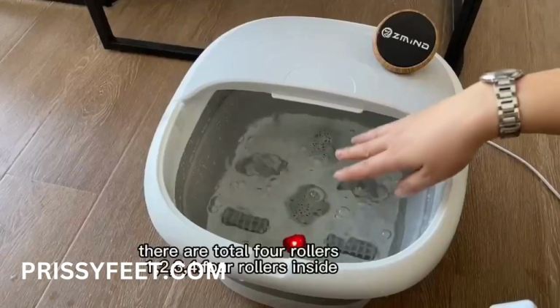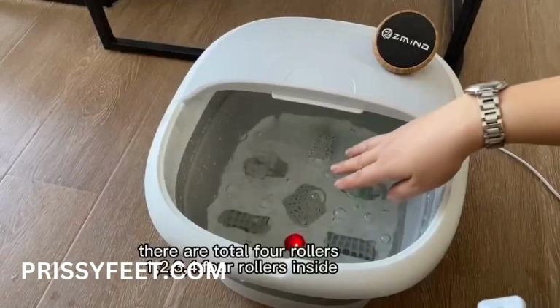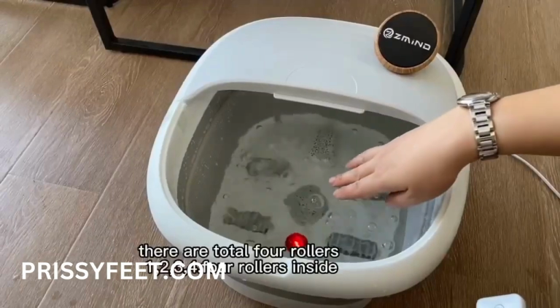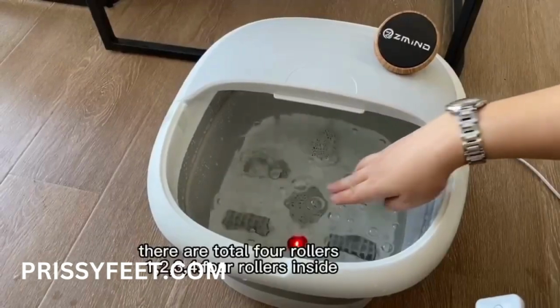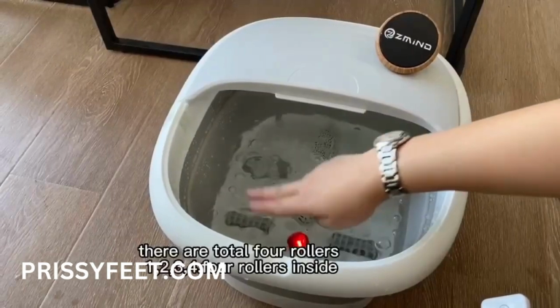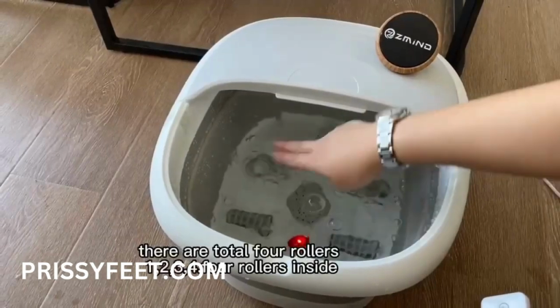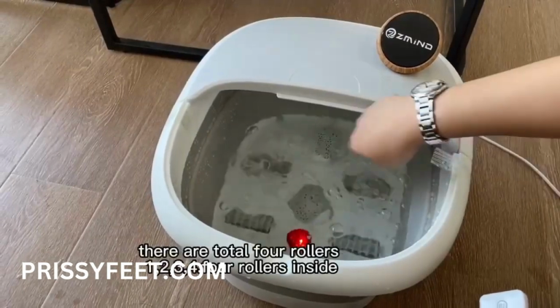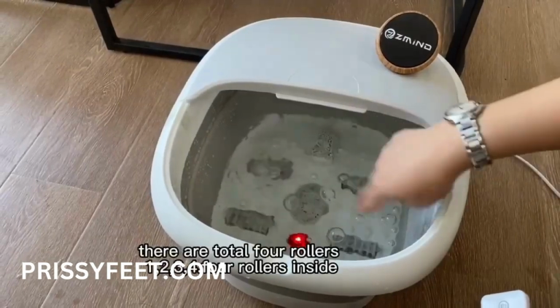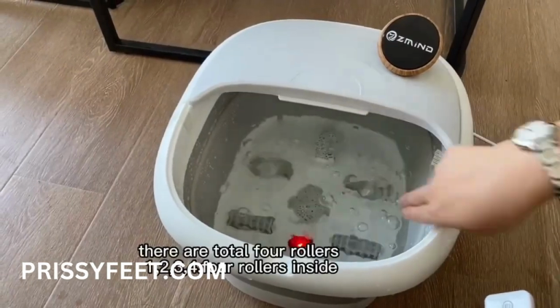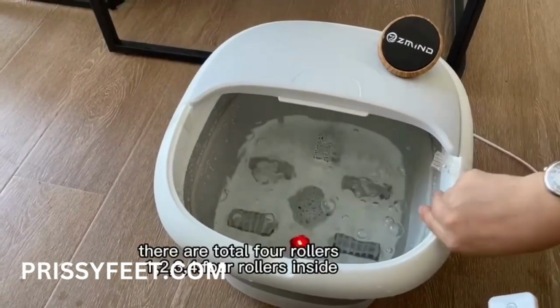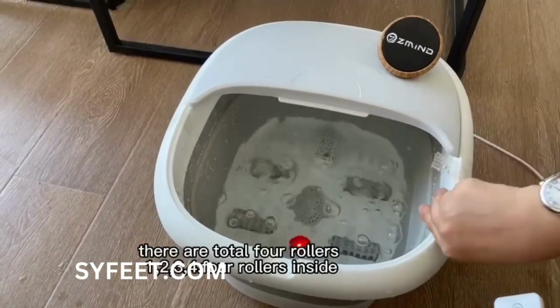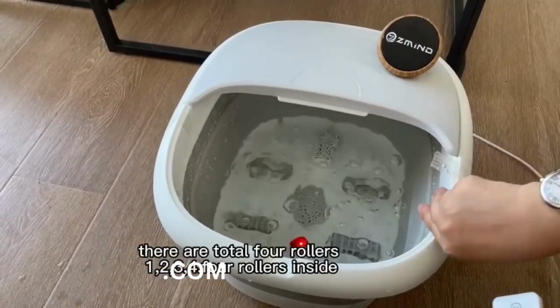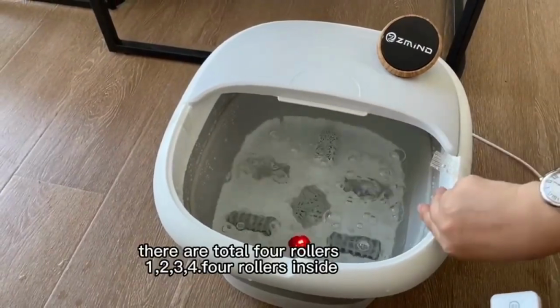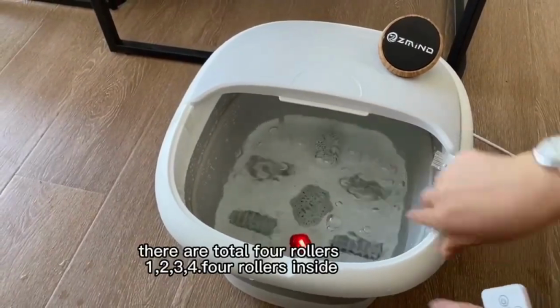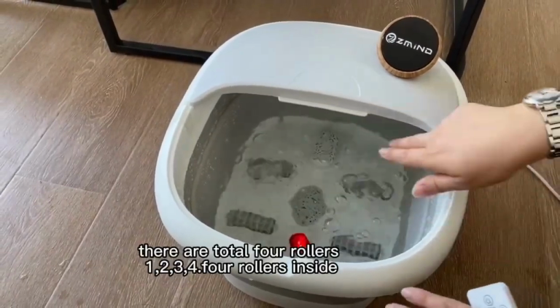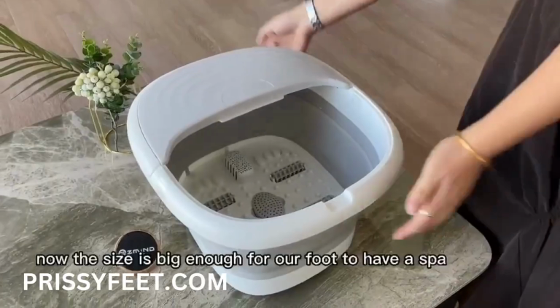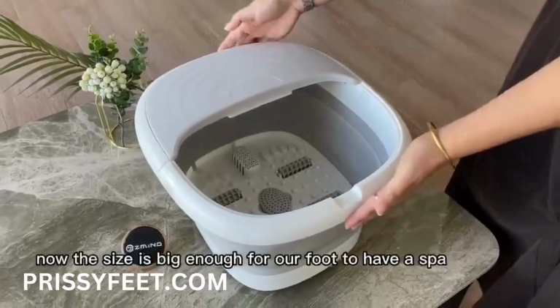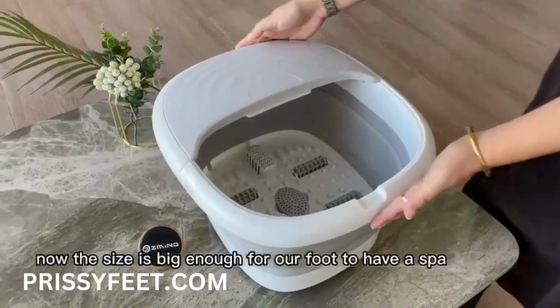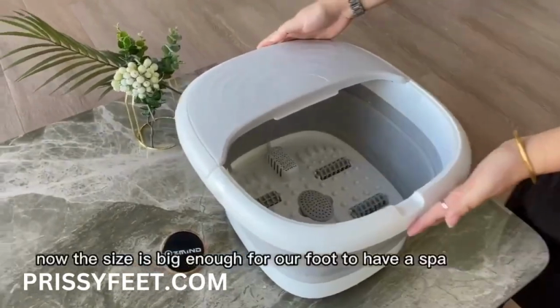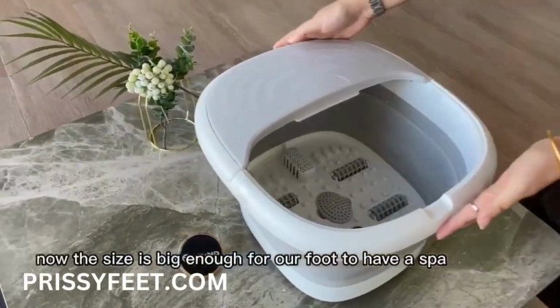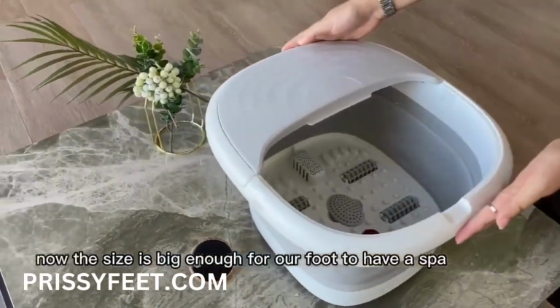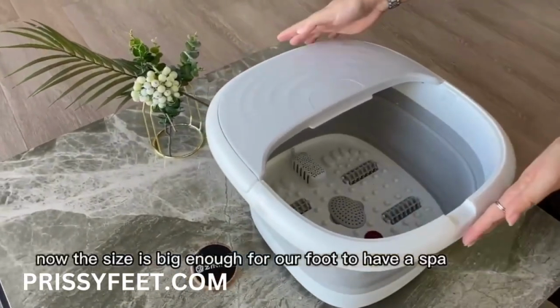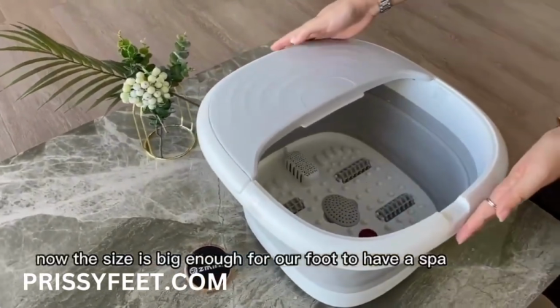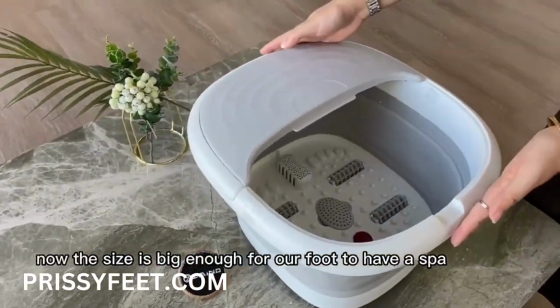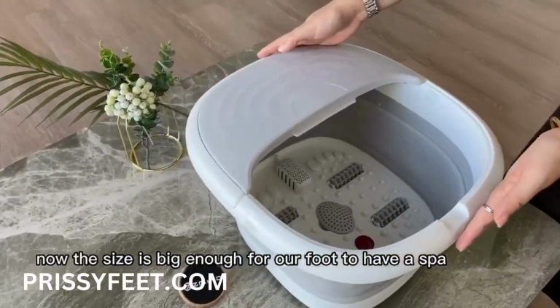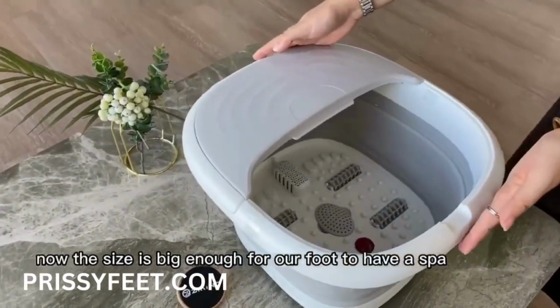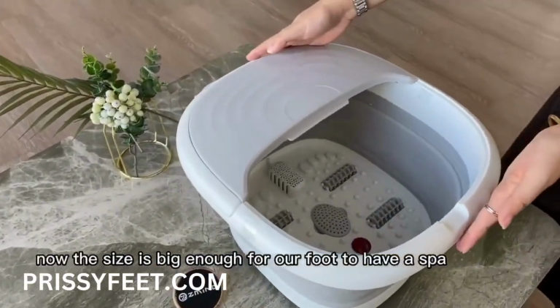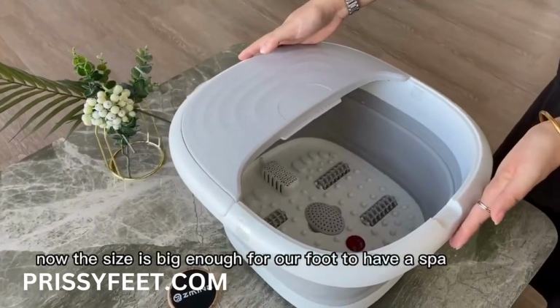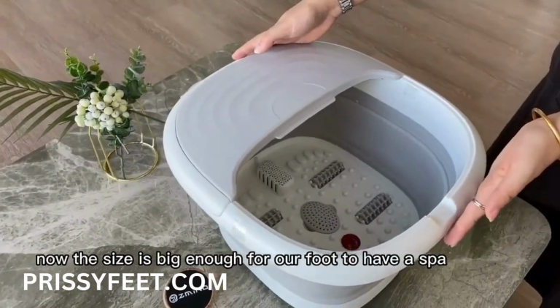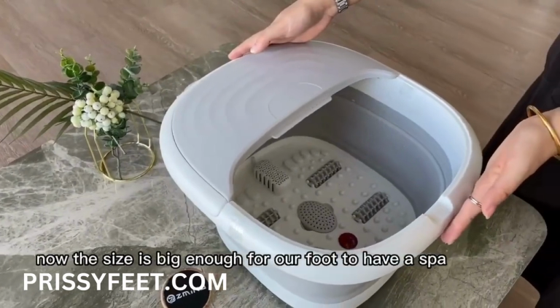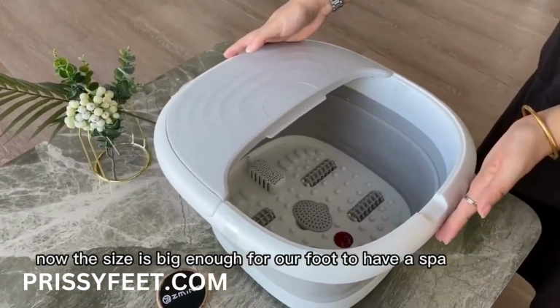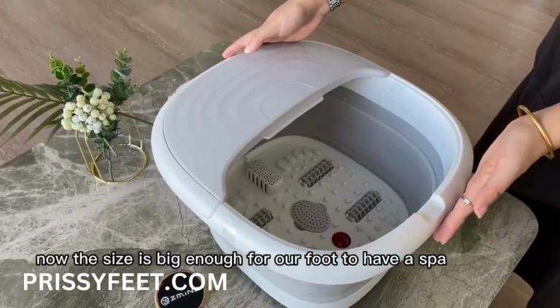There are four followers in total: one, two, three, four. The size is big enough for your foot to have a spa.